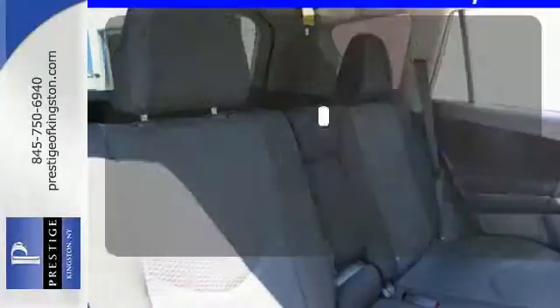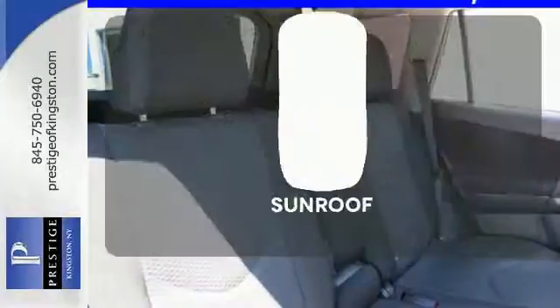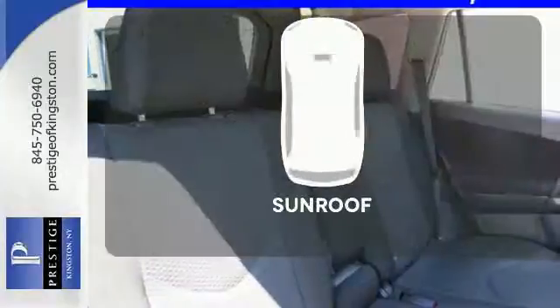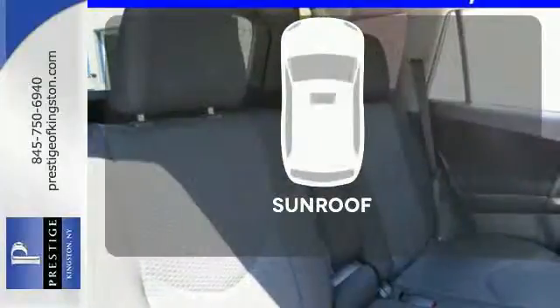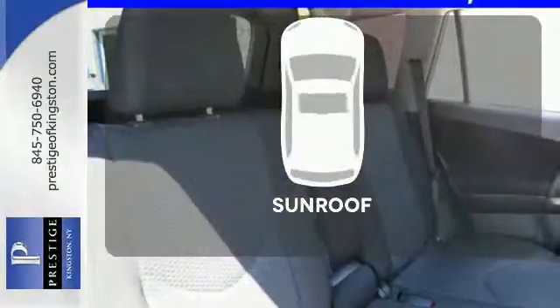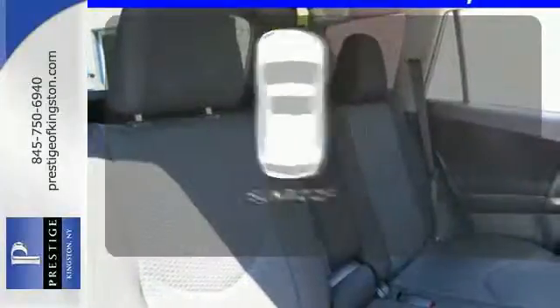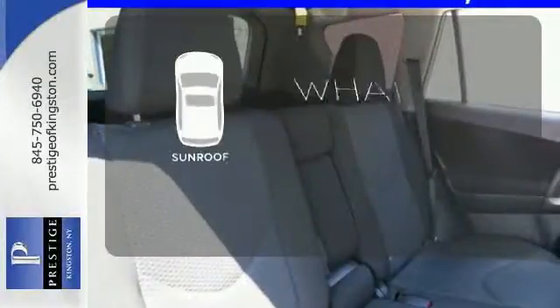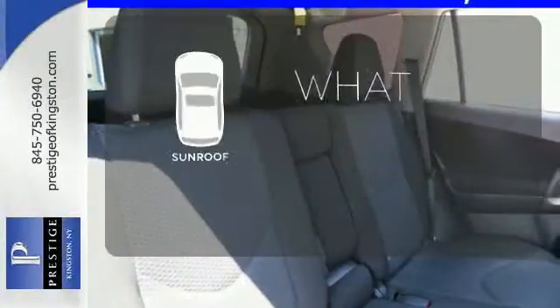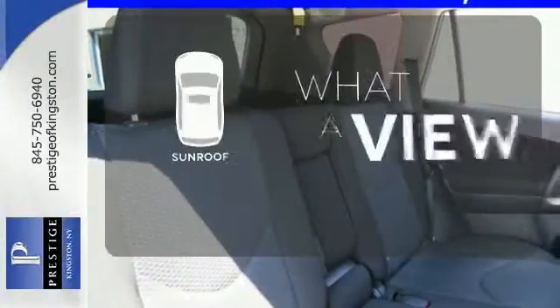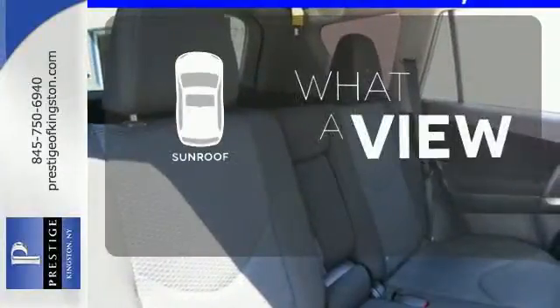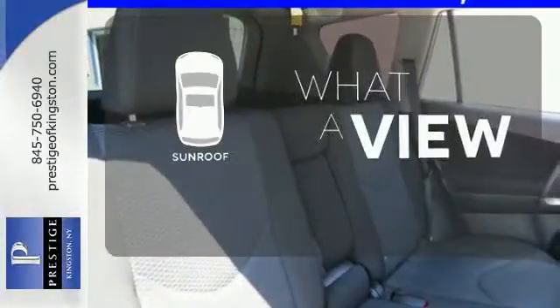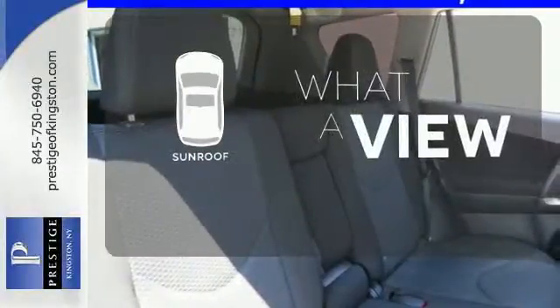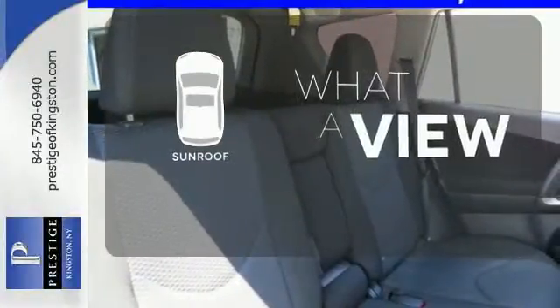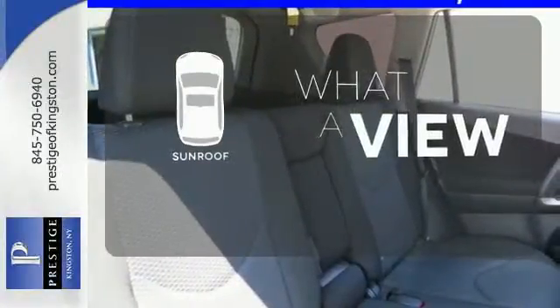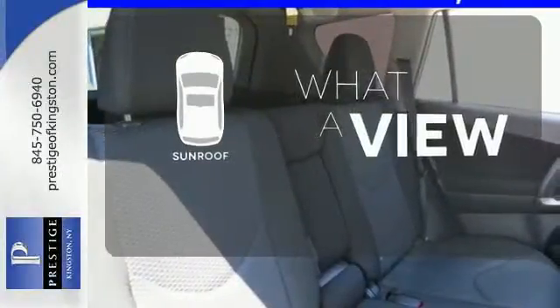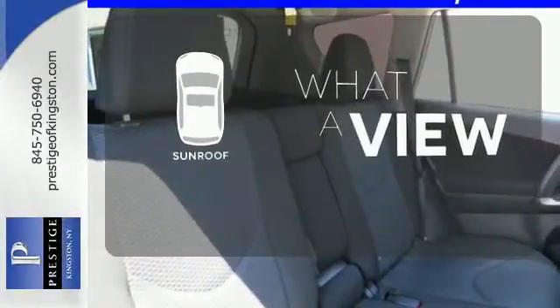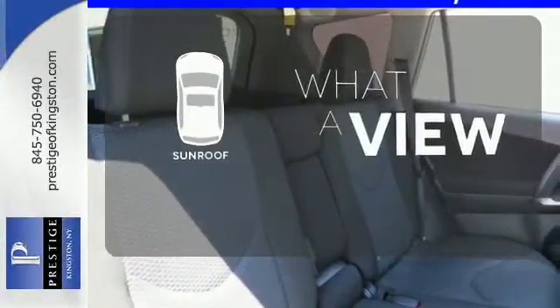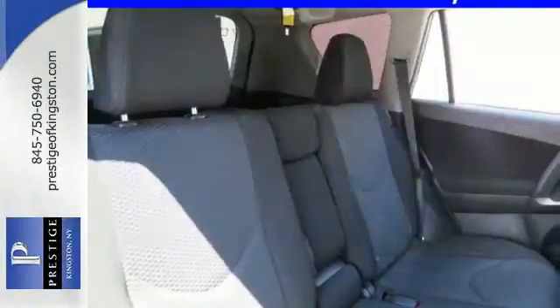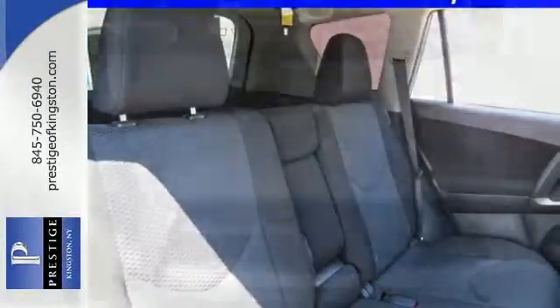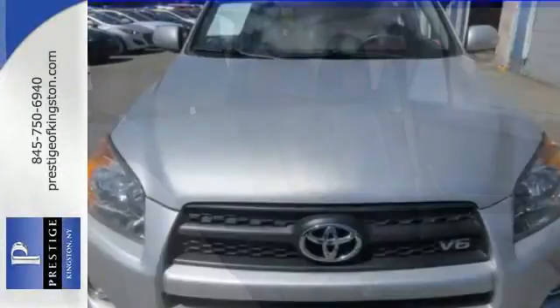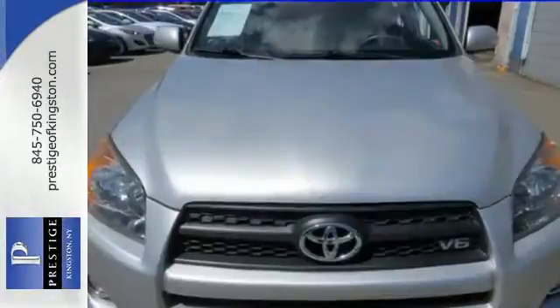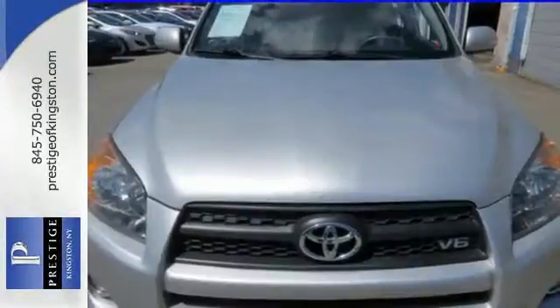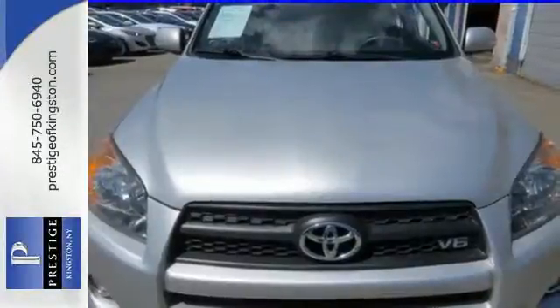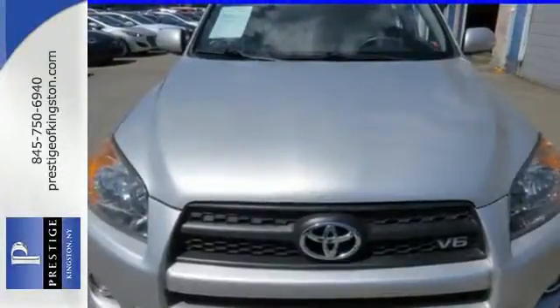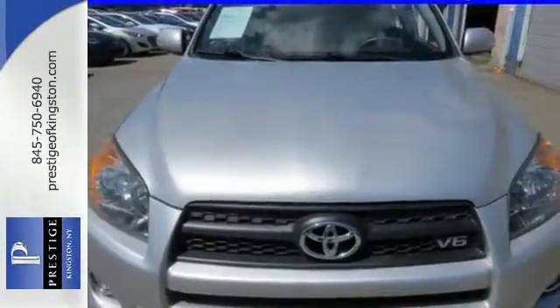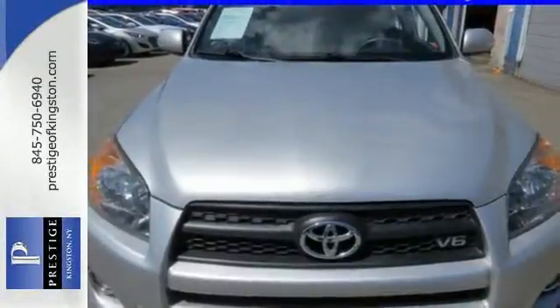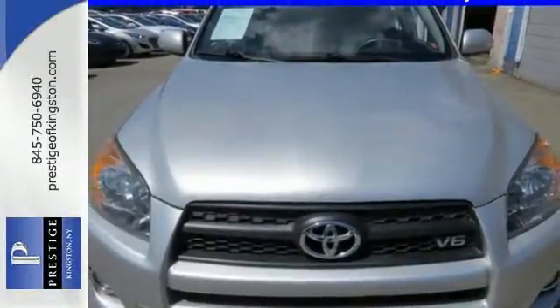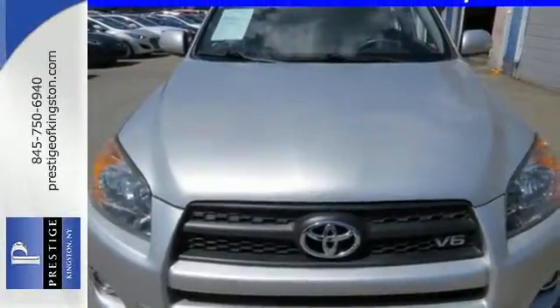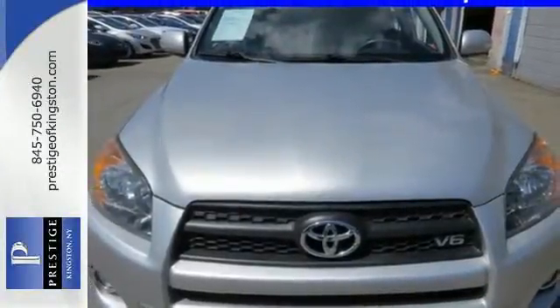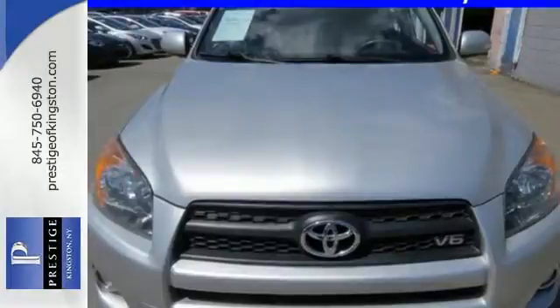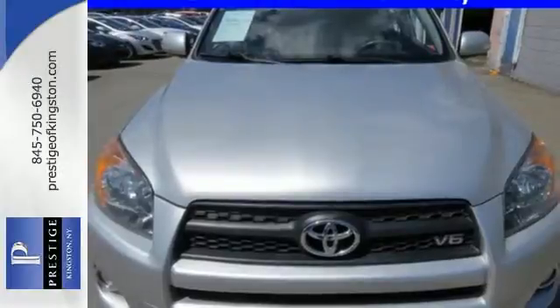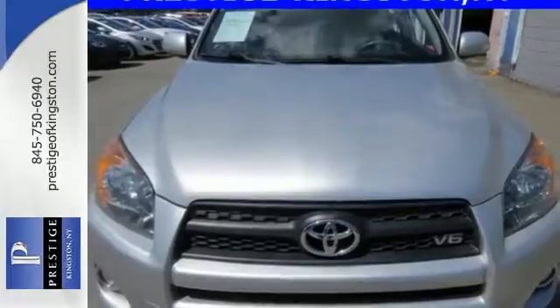The sunroof gives you fresh air for your drive. You need to see it to believe it. Take it for a test drive today.